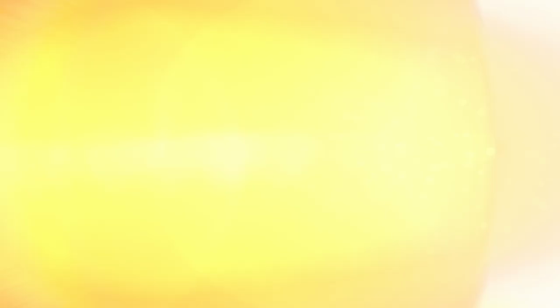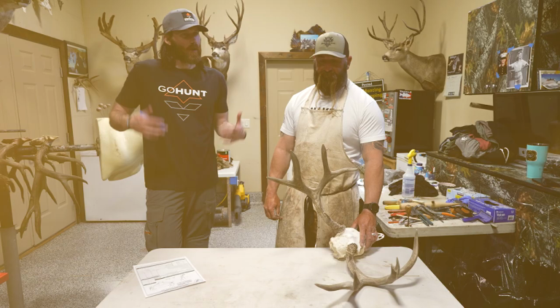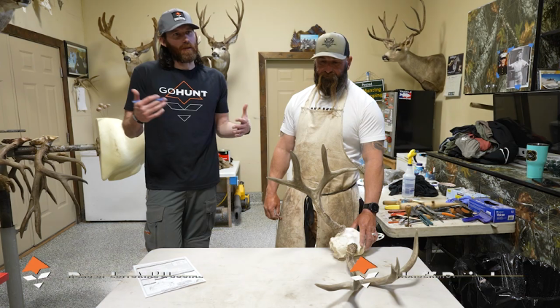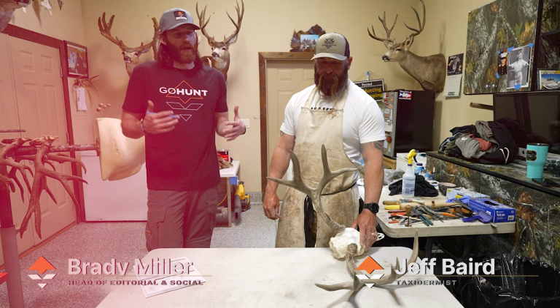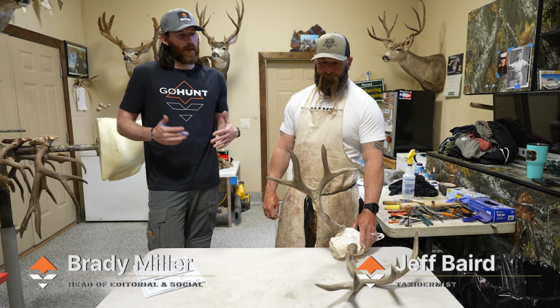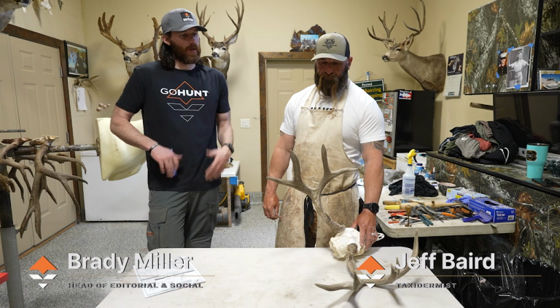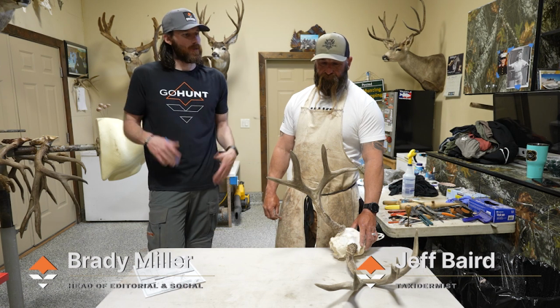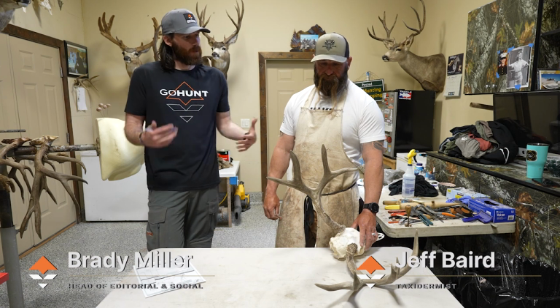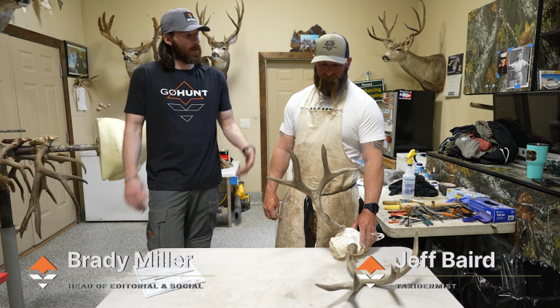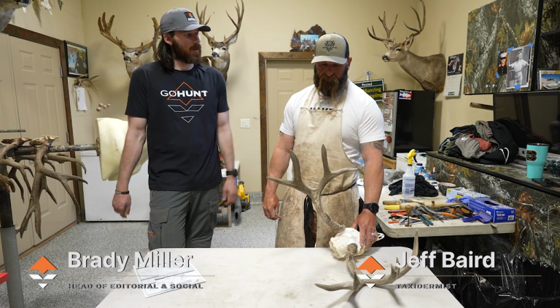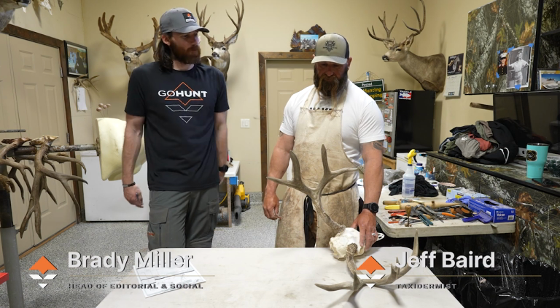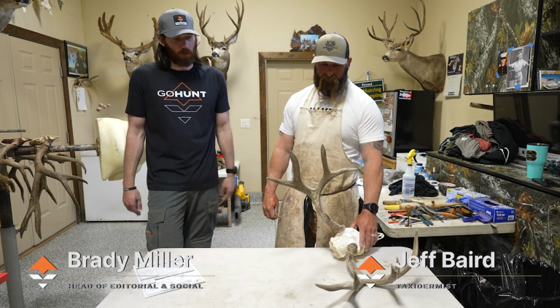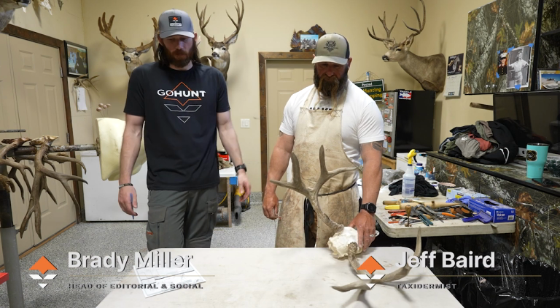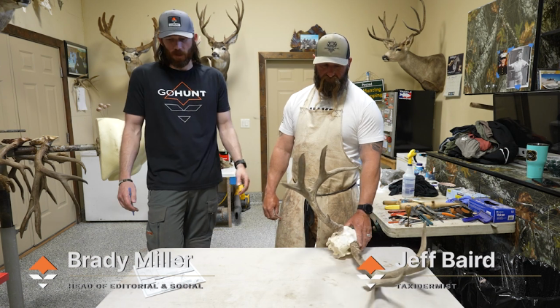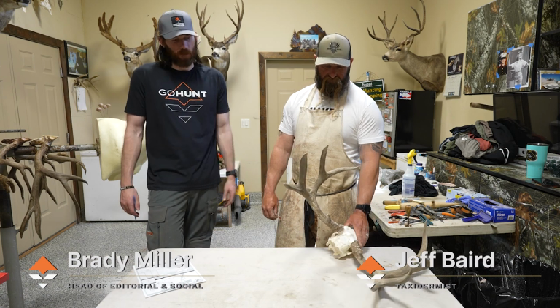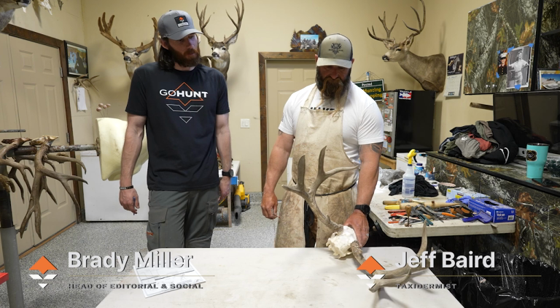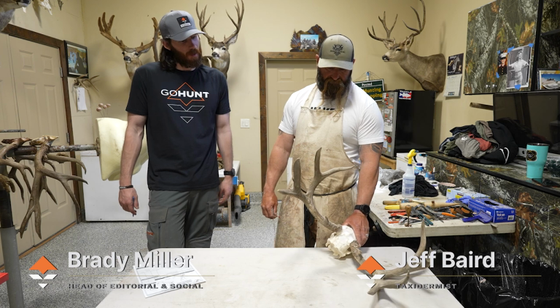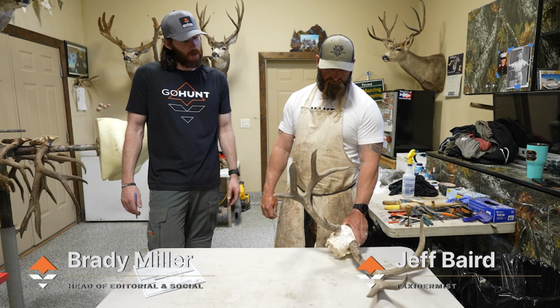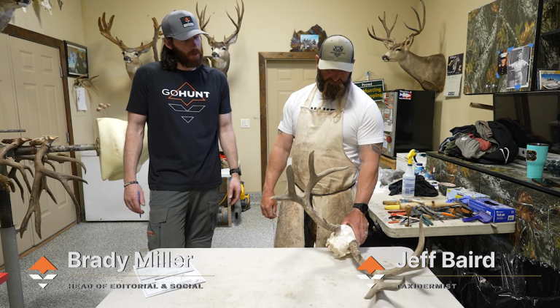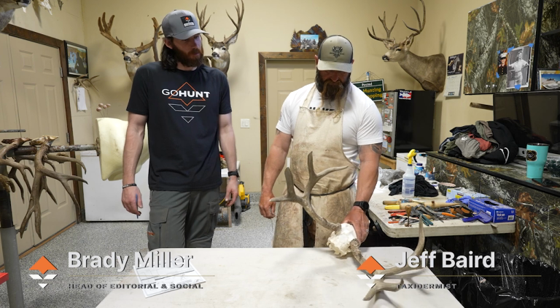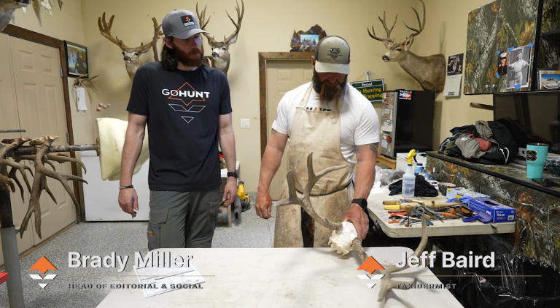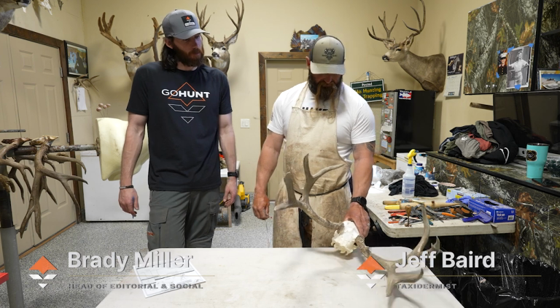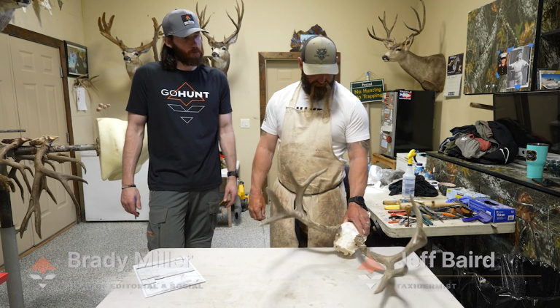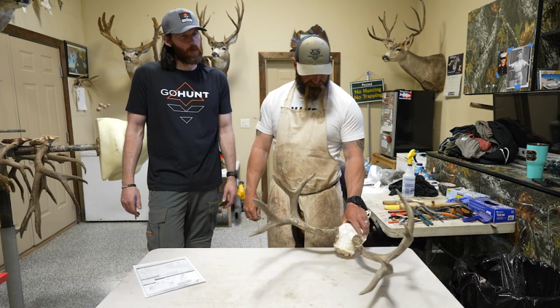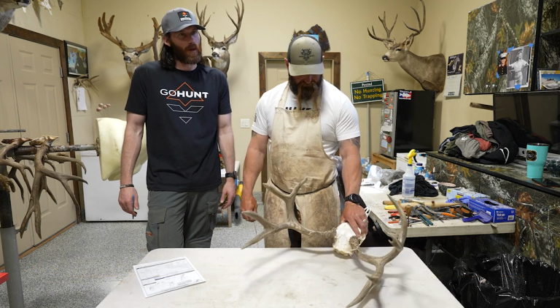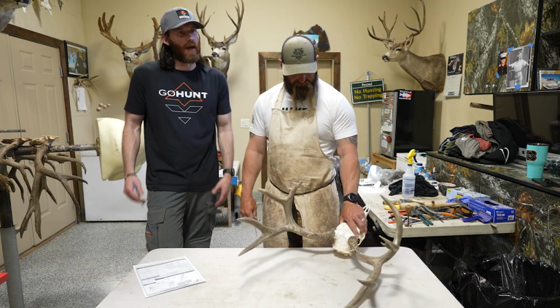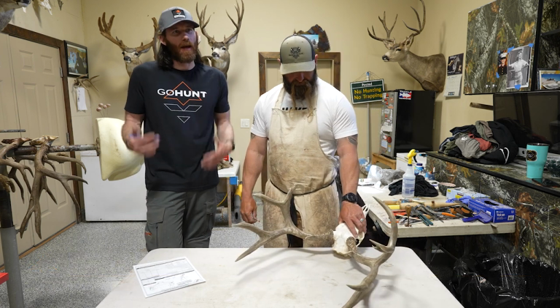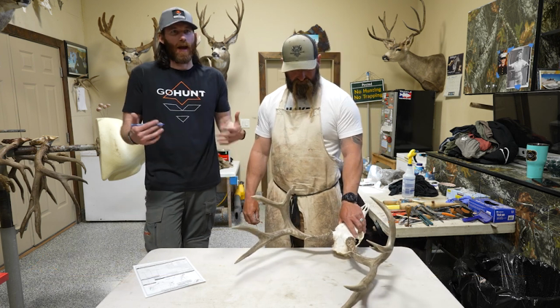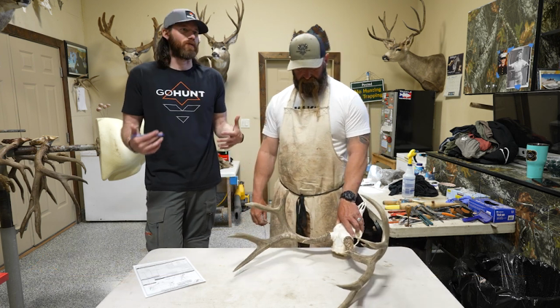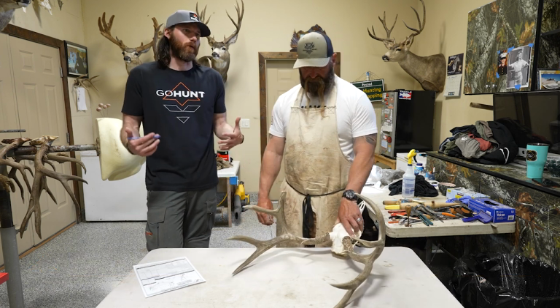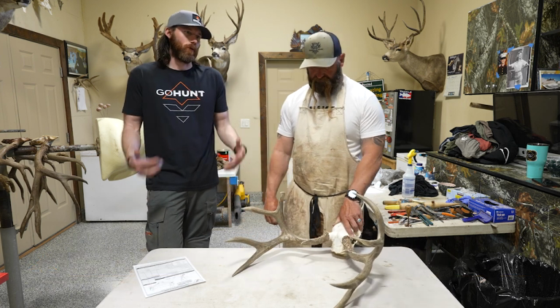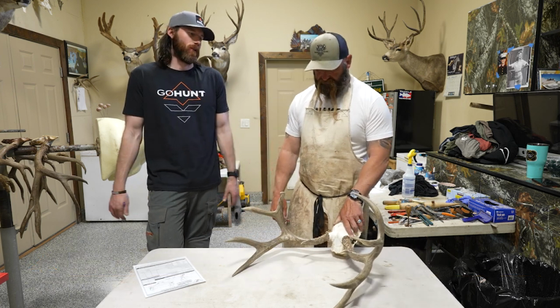We're here today, Jeff Baird at strip taxidermy, and we're going to run through how to score a whitetail deer.